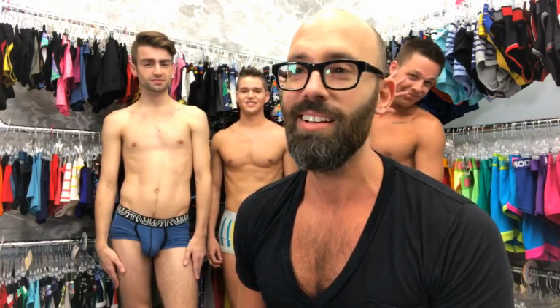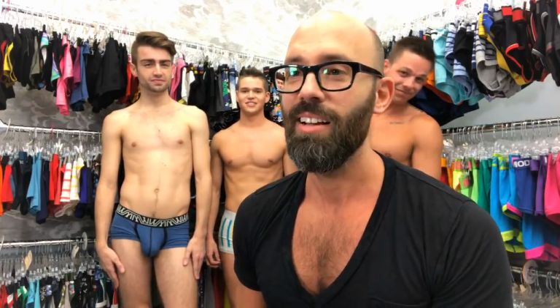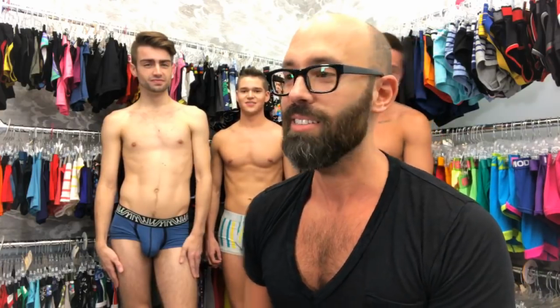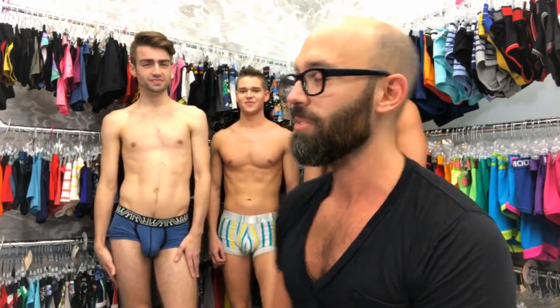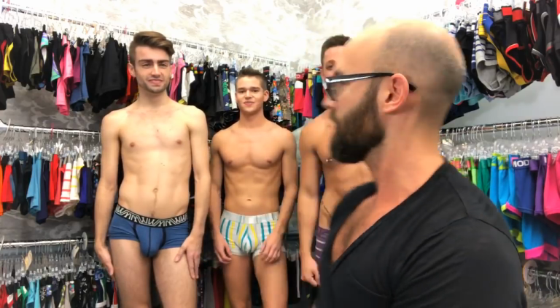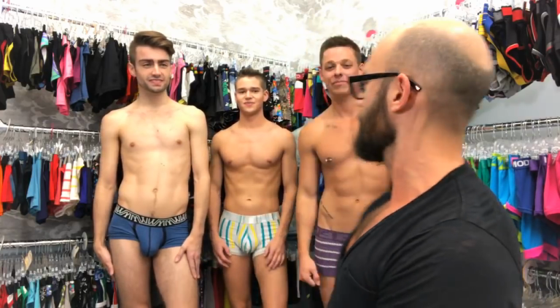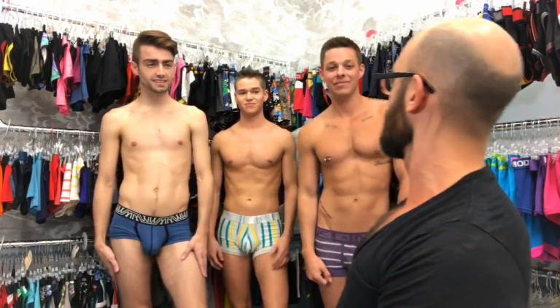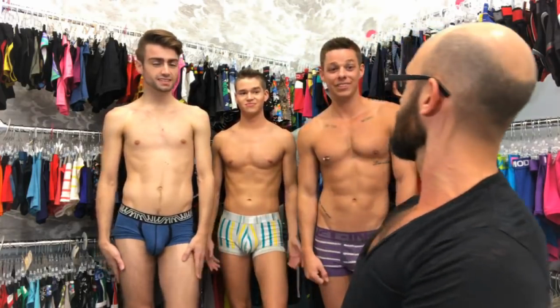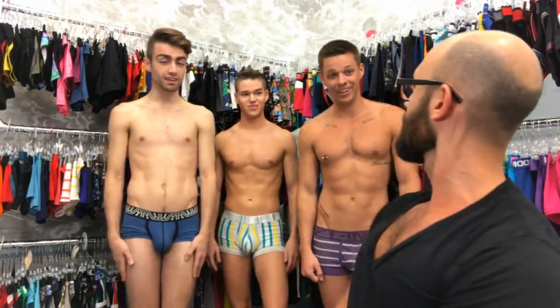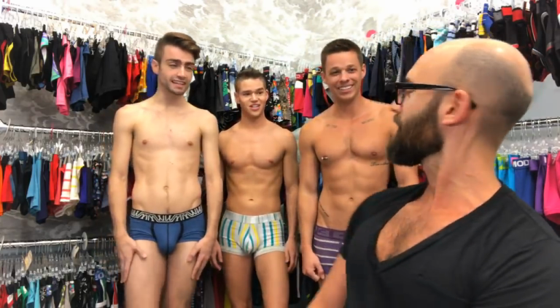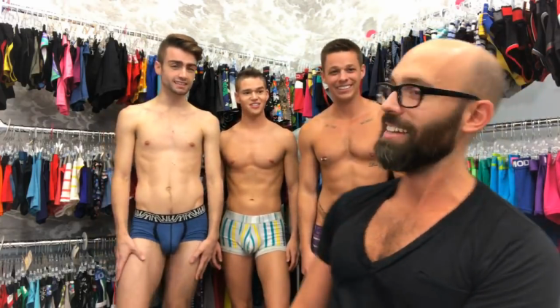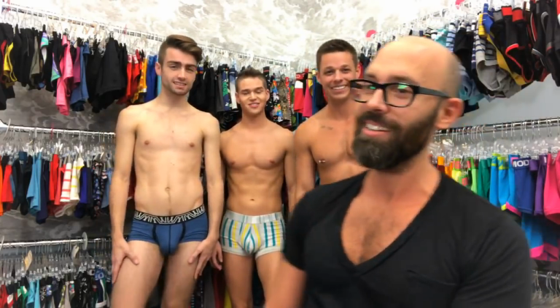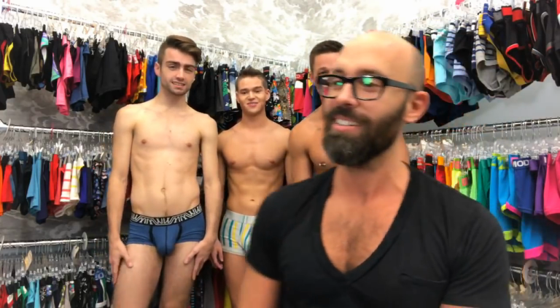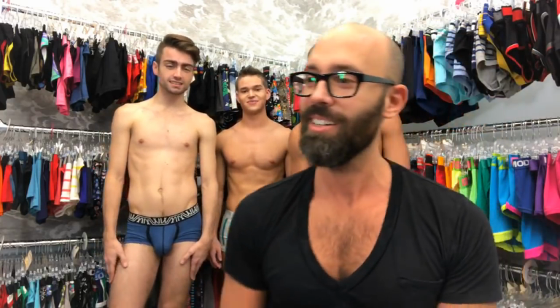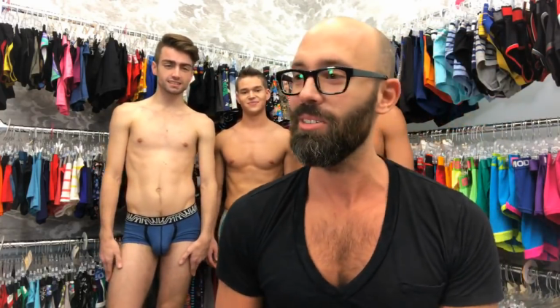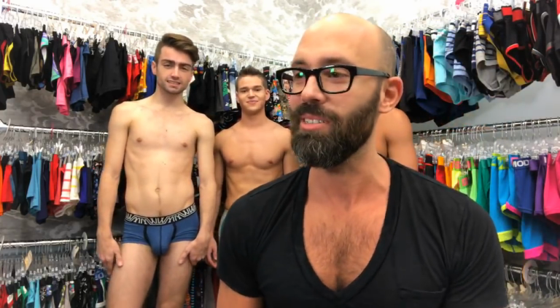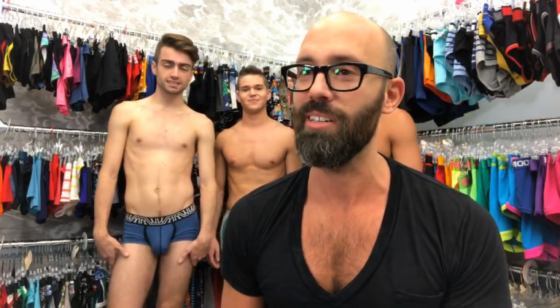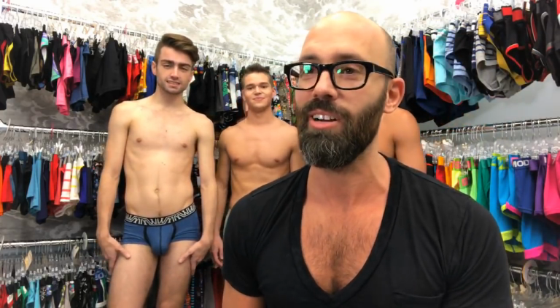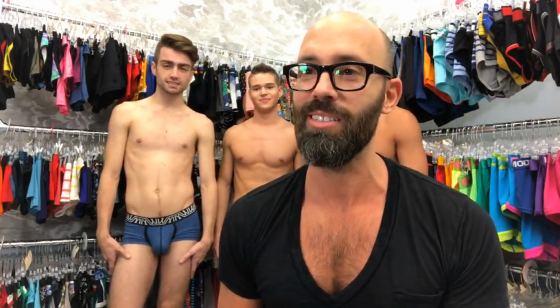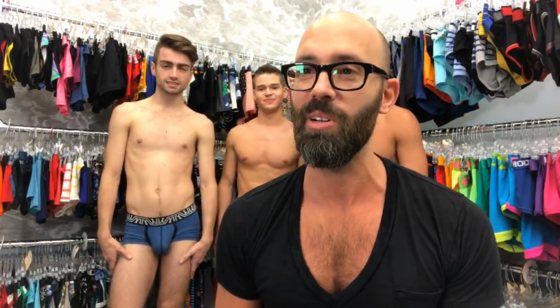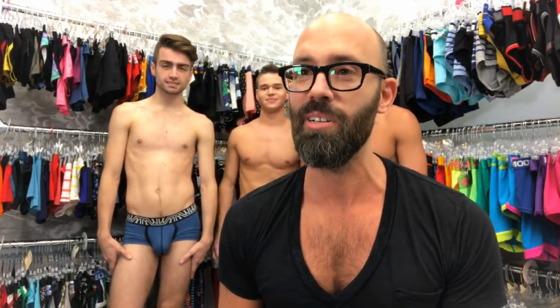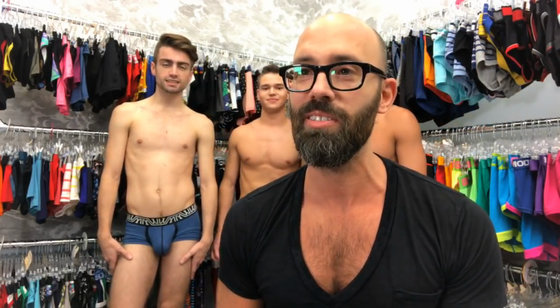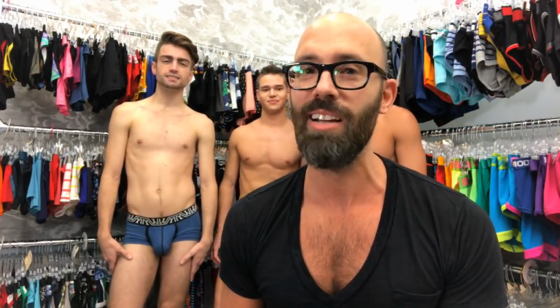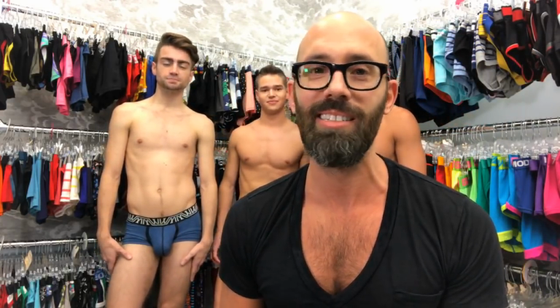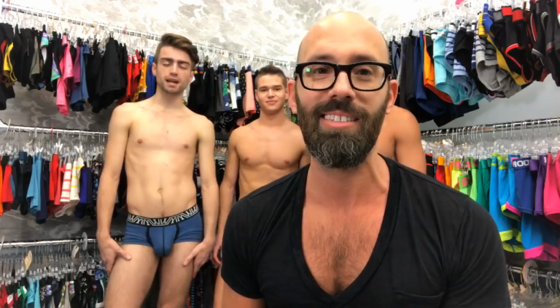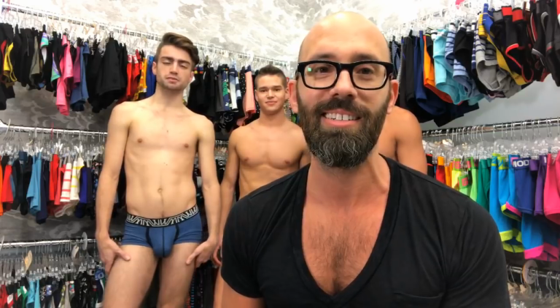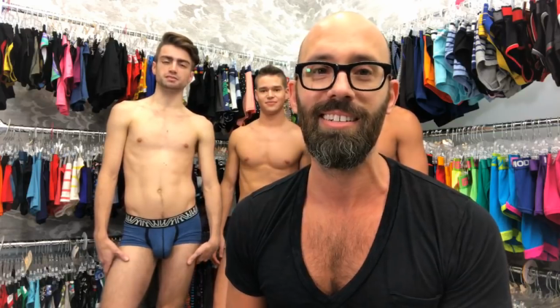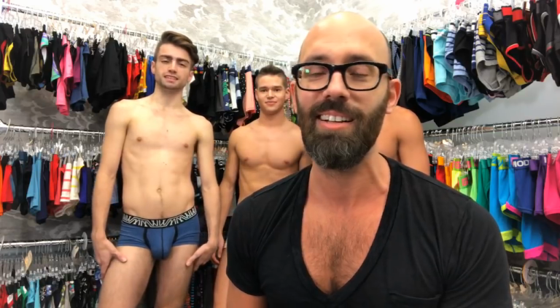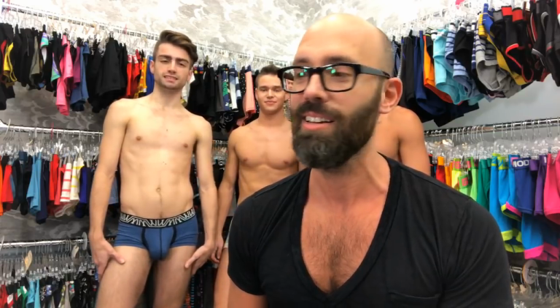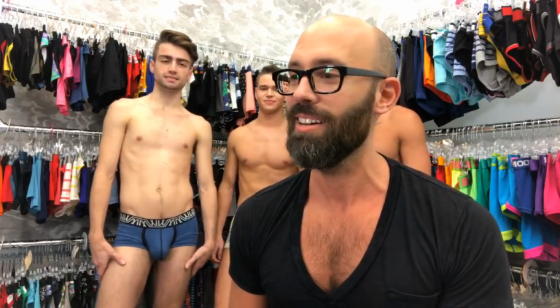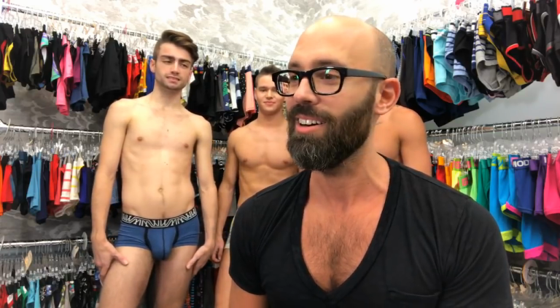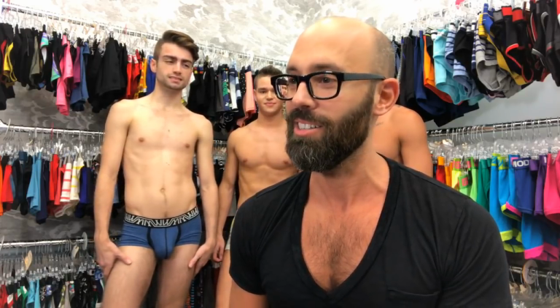How's everyone doing? Great. You ready to try on some underwear for these guys? Absolutely. Awesome.